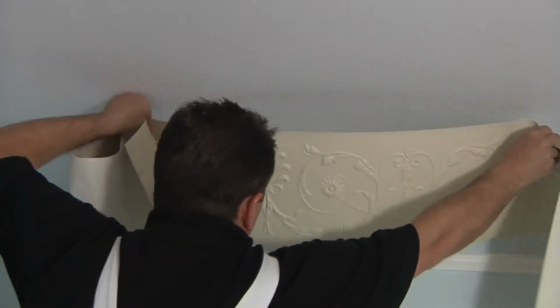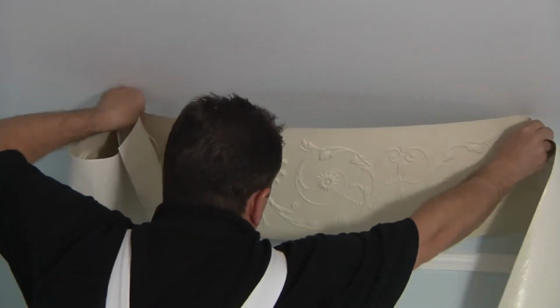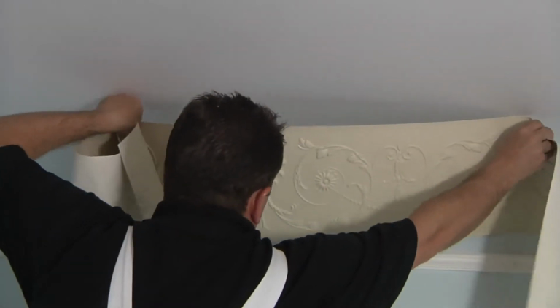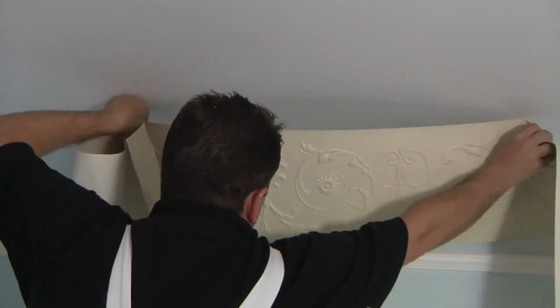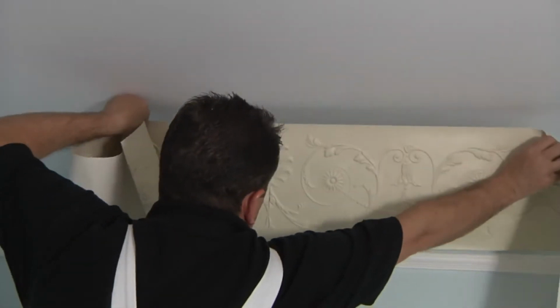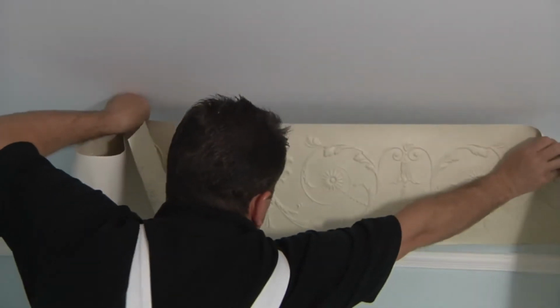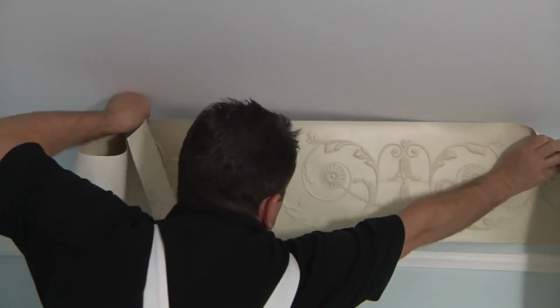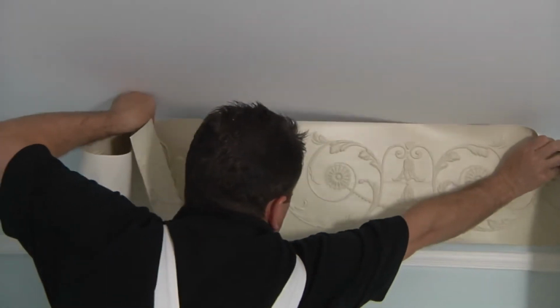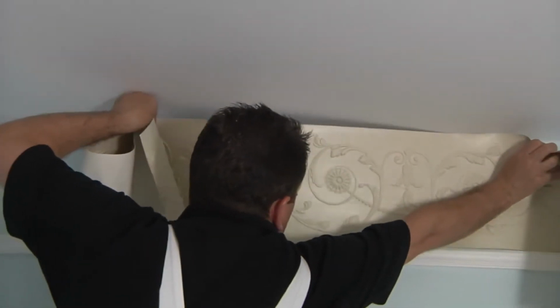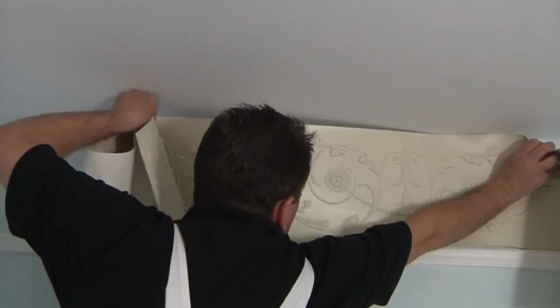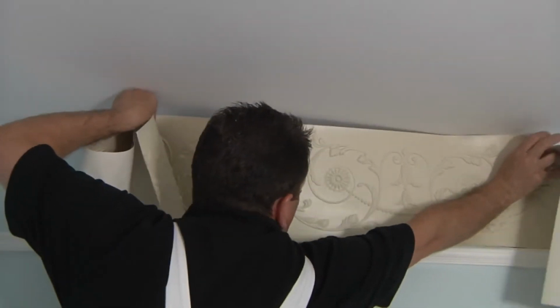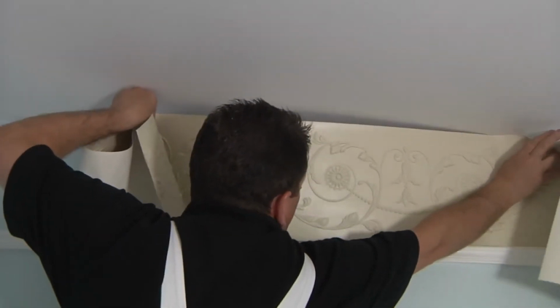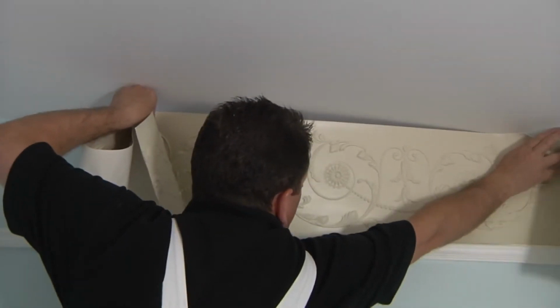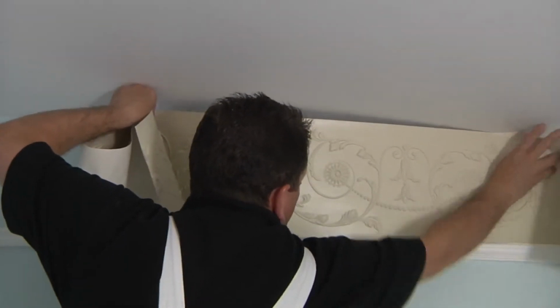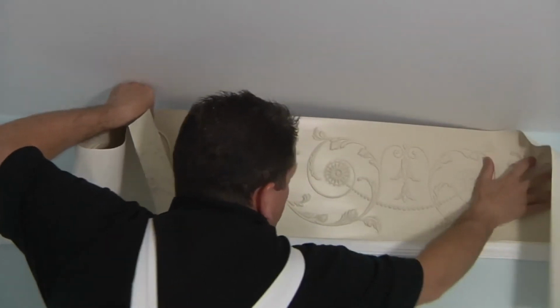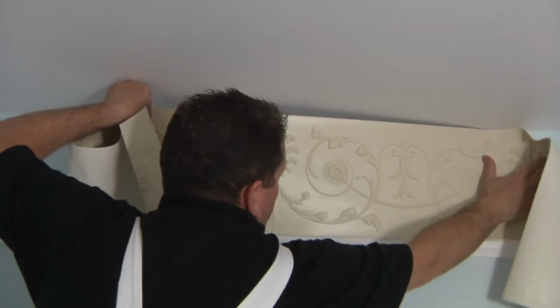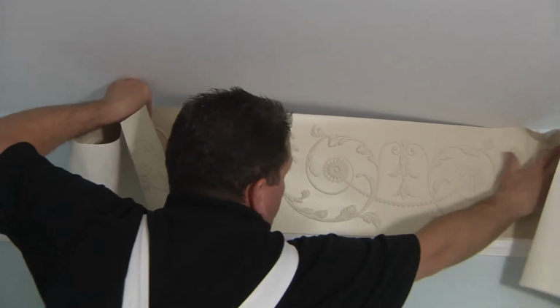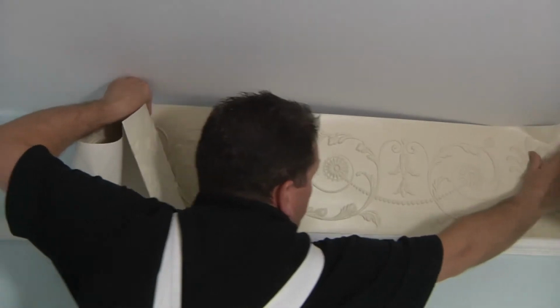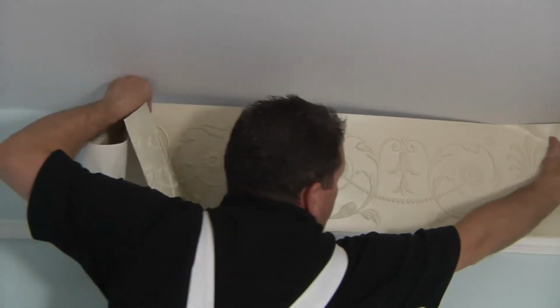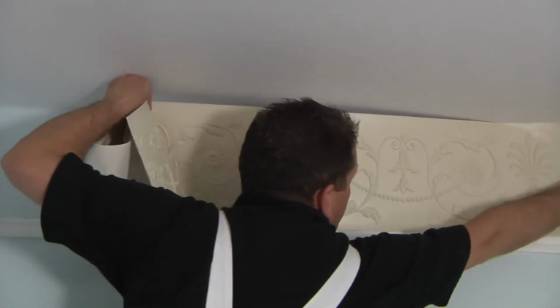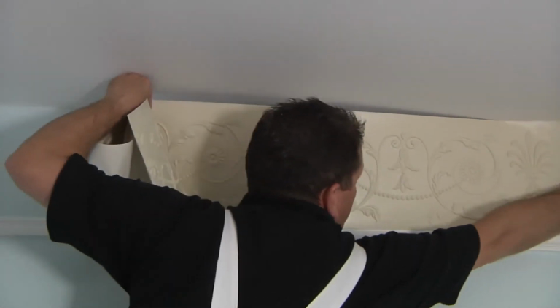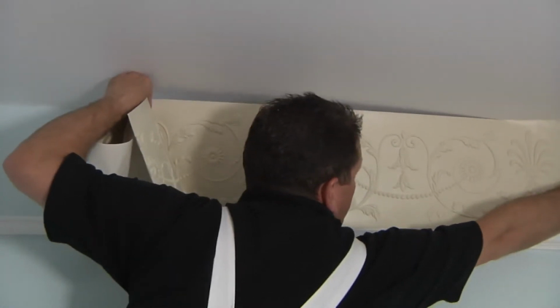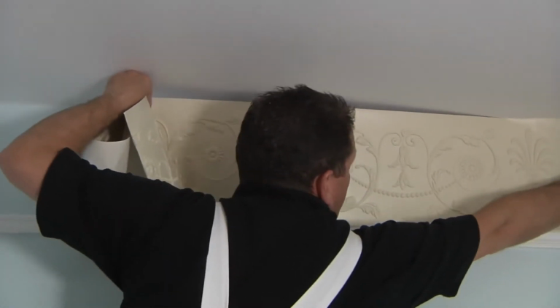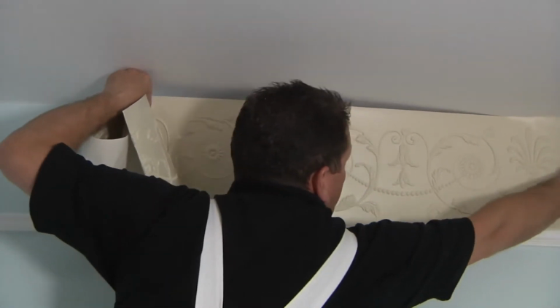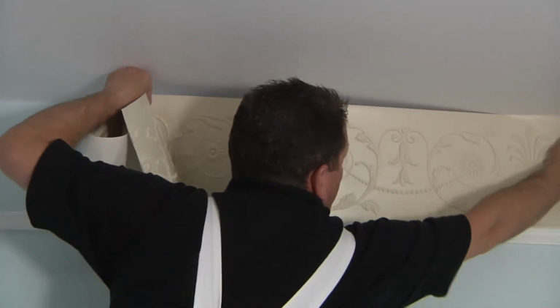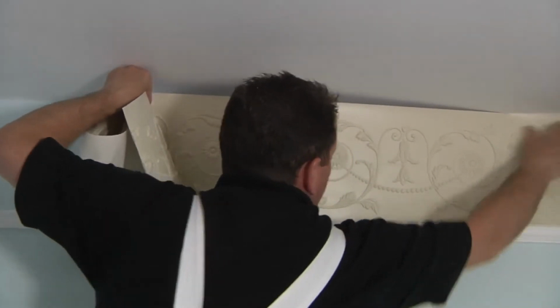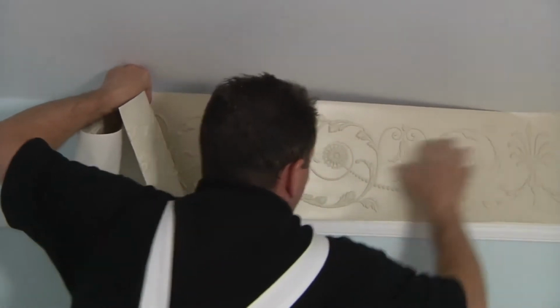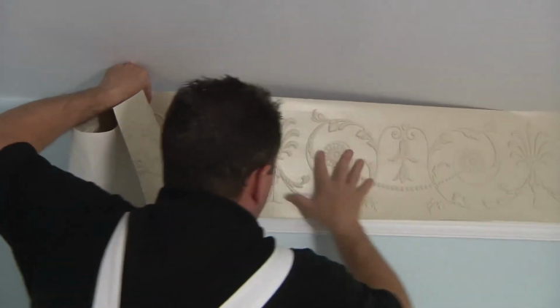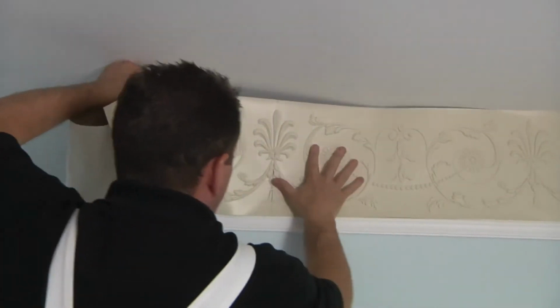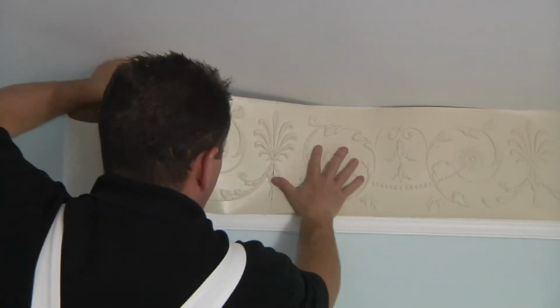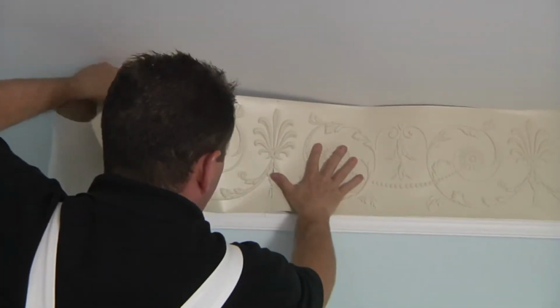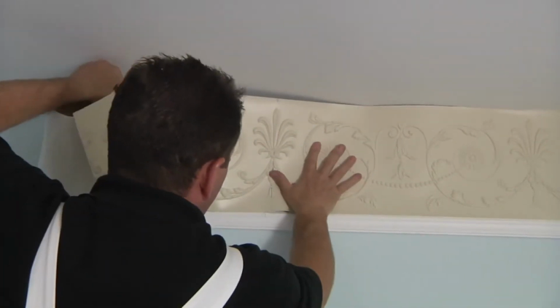Continue matching the pattern in the corner with subsequent lengths, finishing at the least obvious corner.